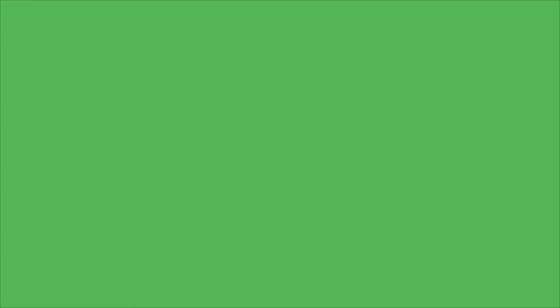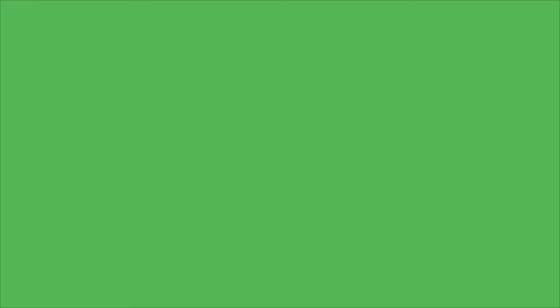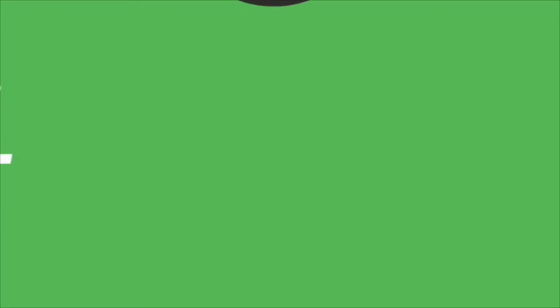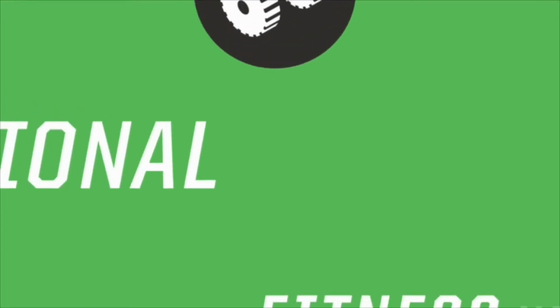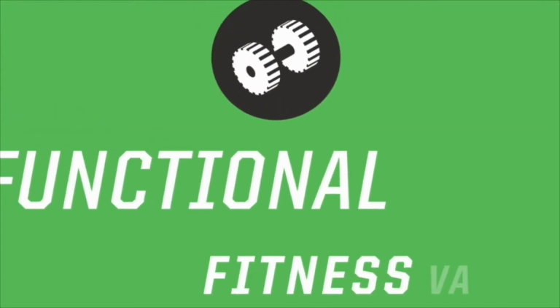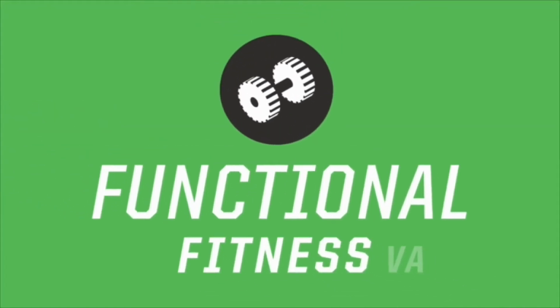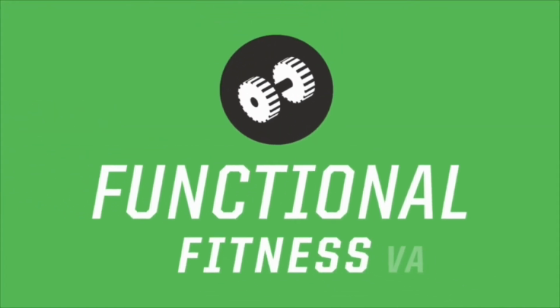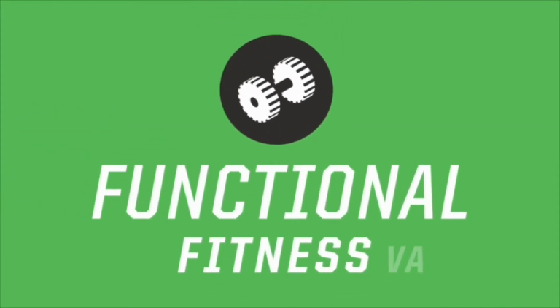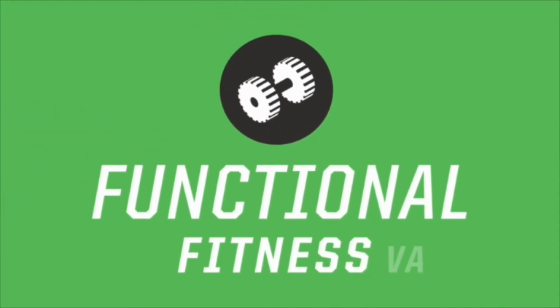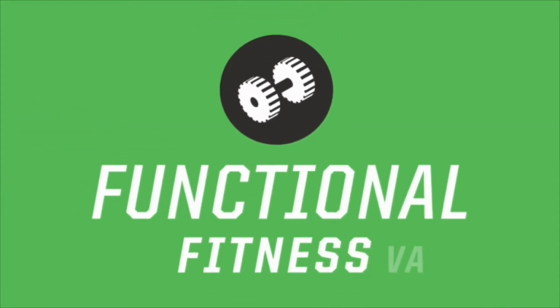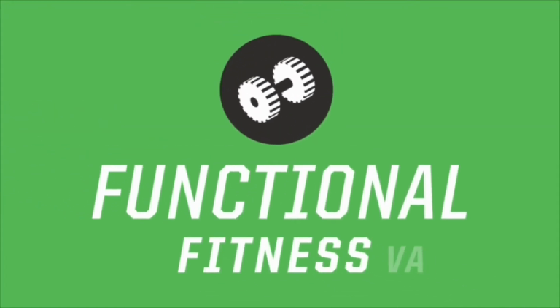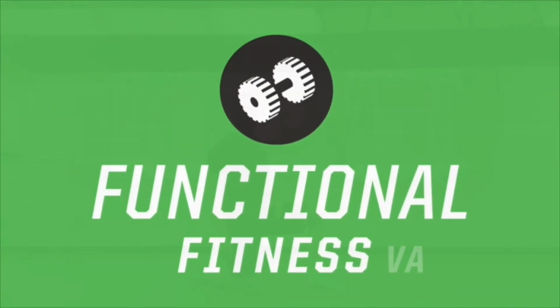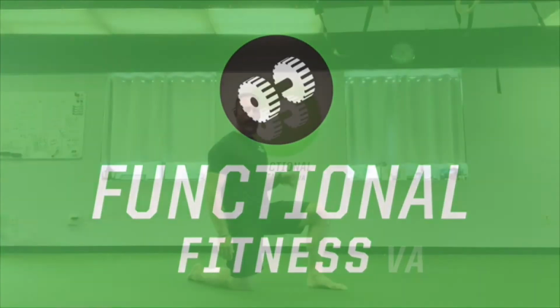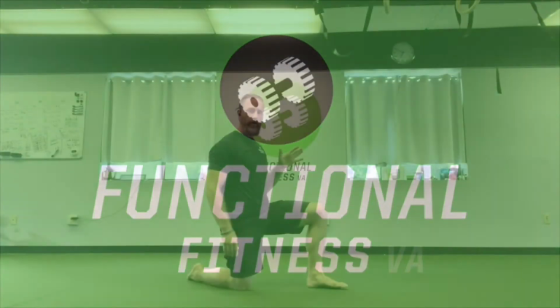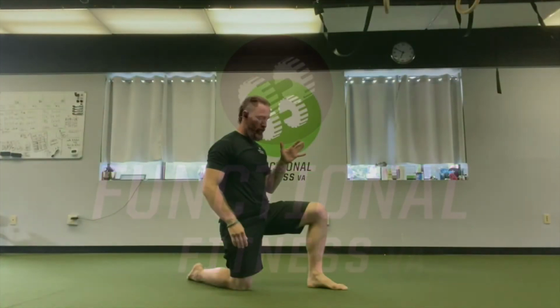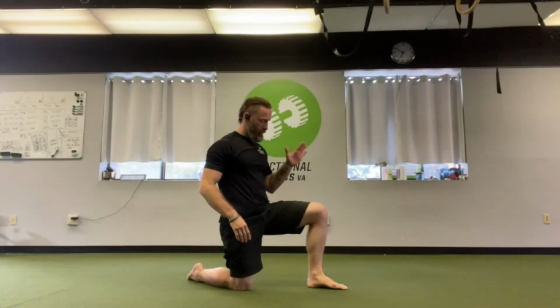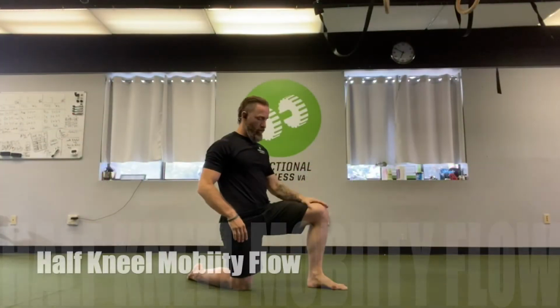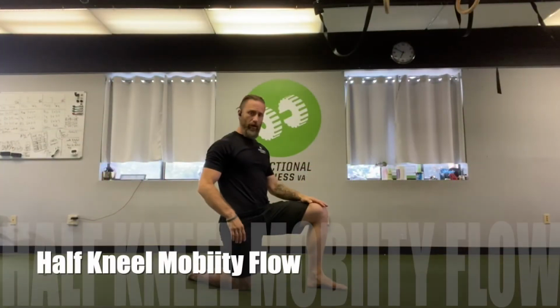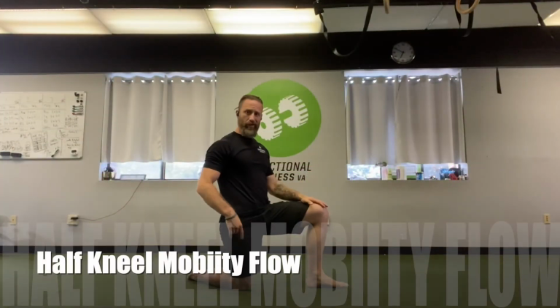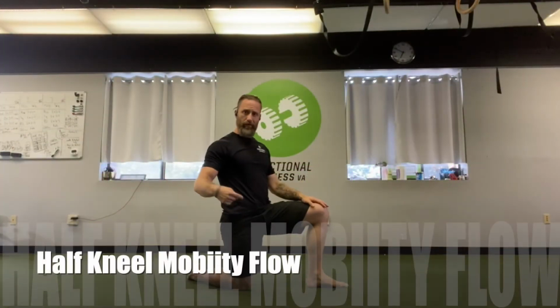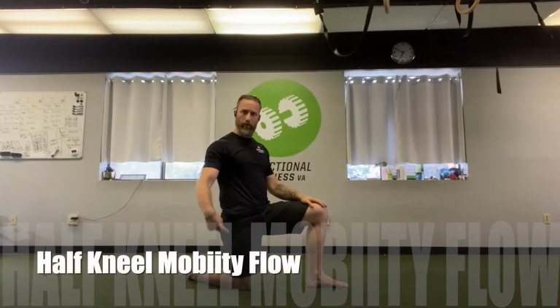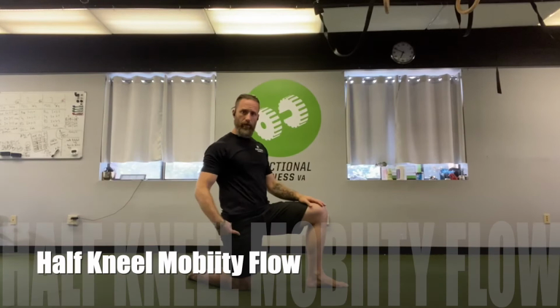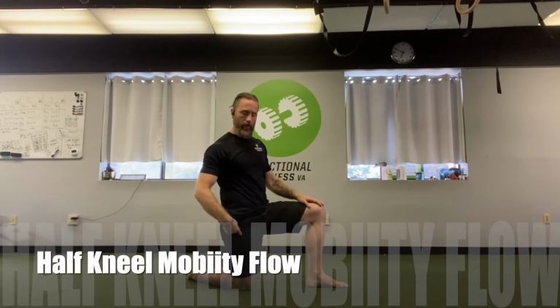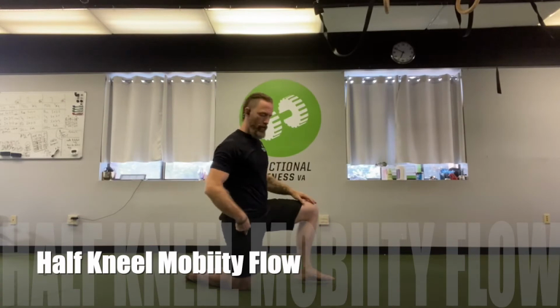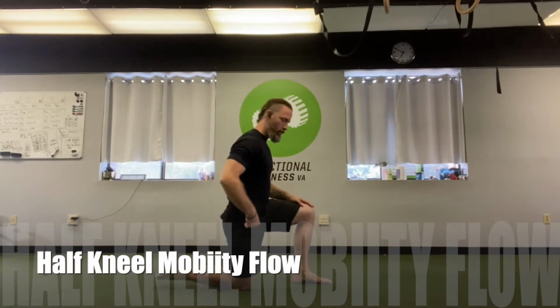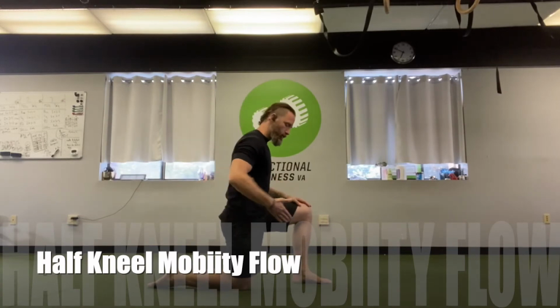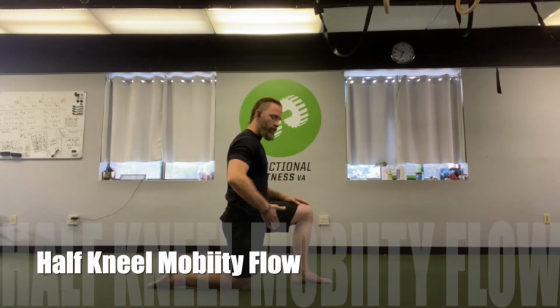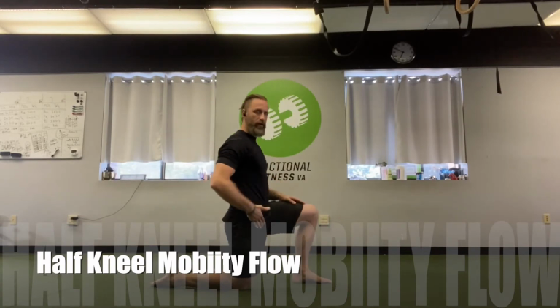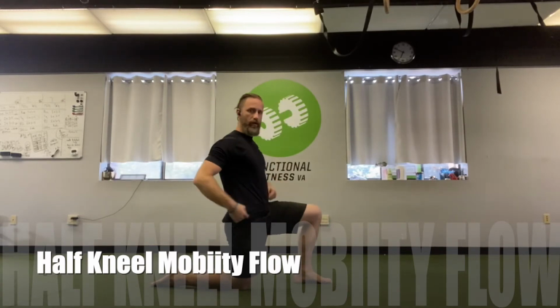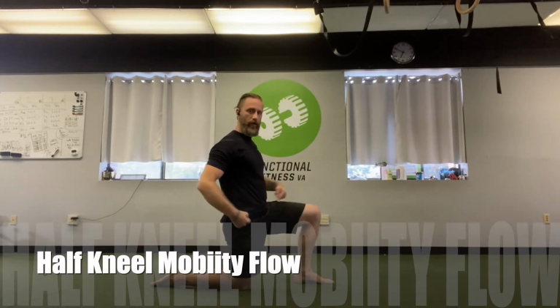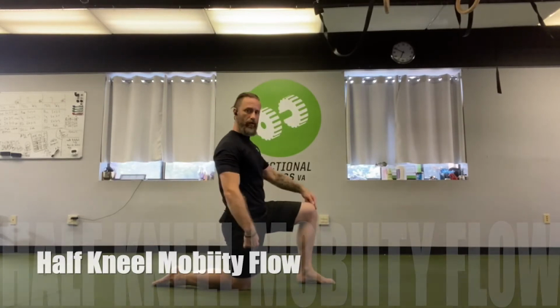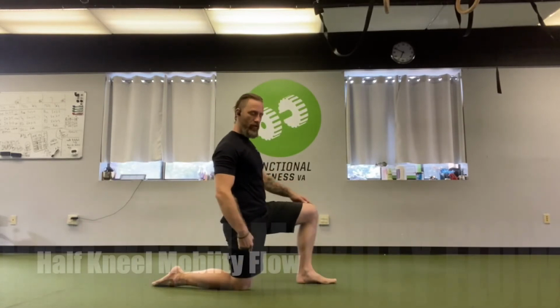What's up everybody, it's Kayvon from Functional Fitness VA, and here's a little half kneeling mobility complex flow circuit for you.